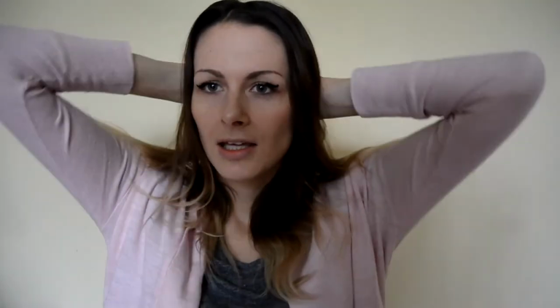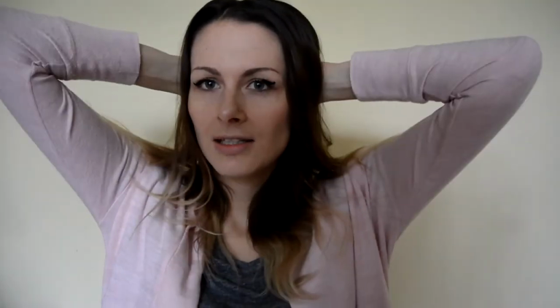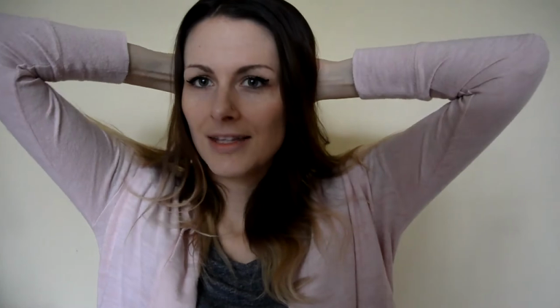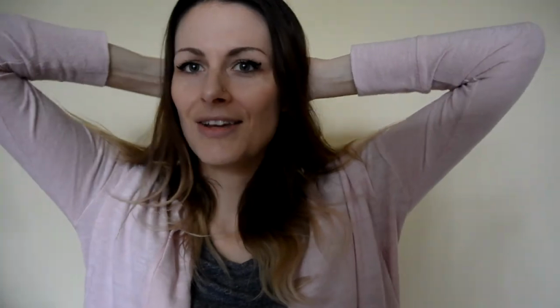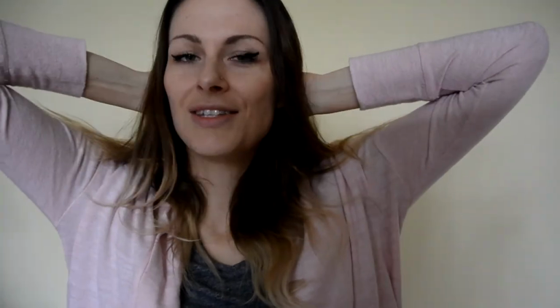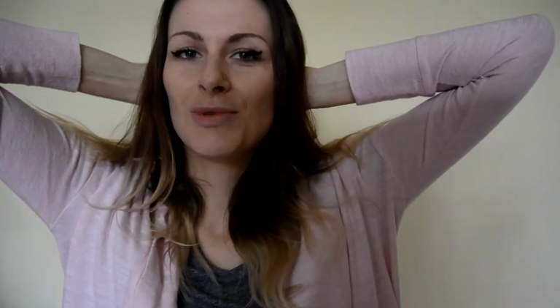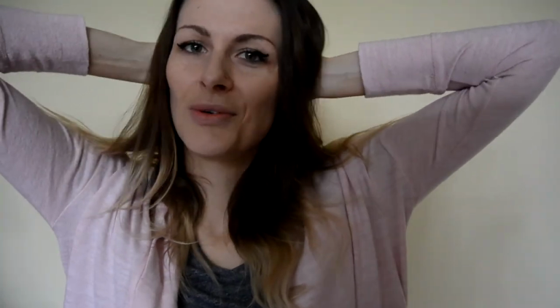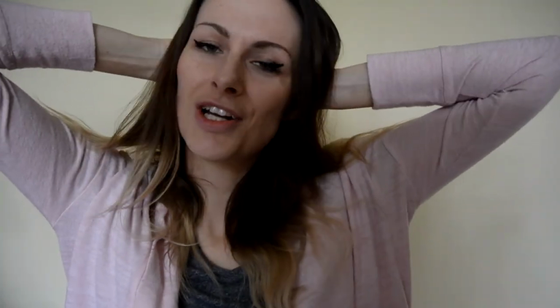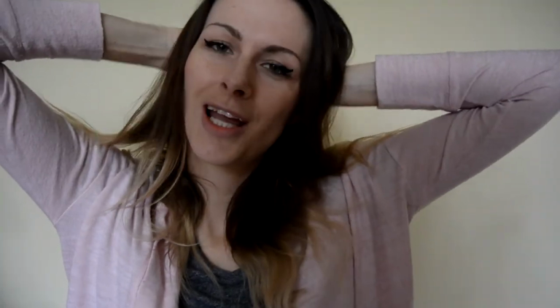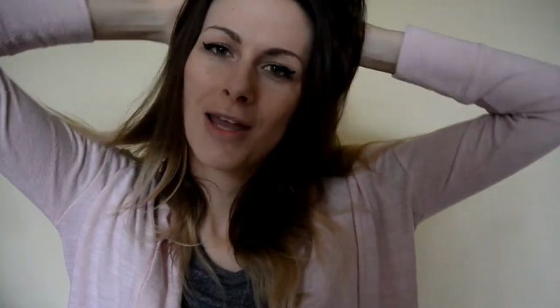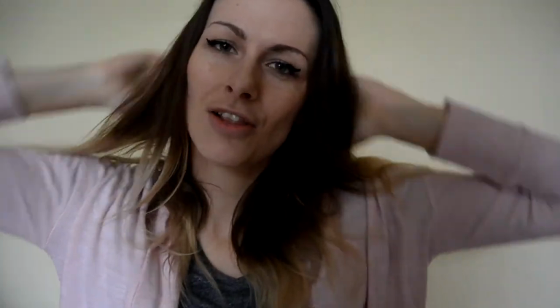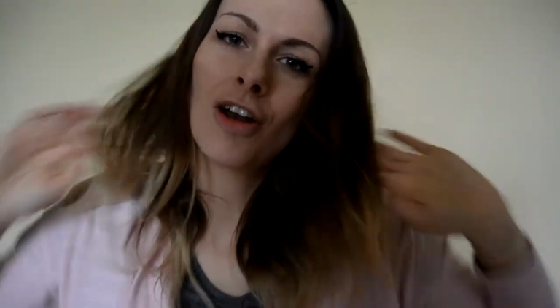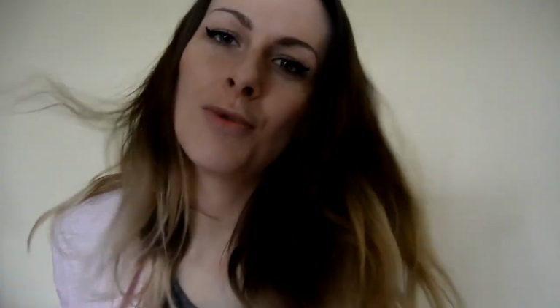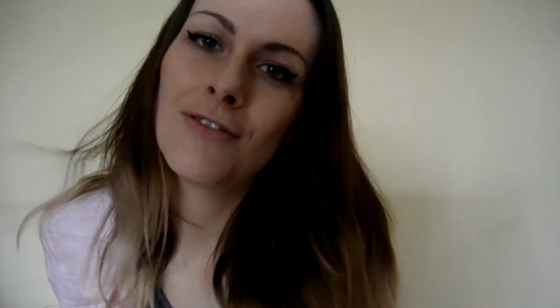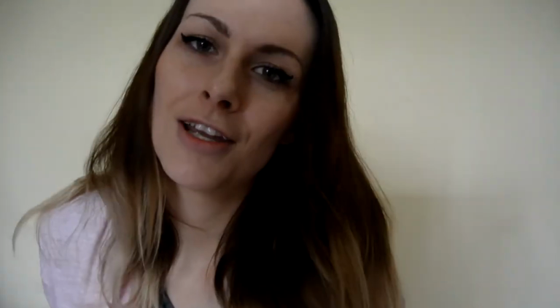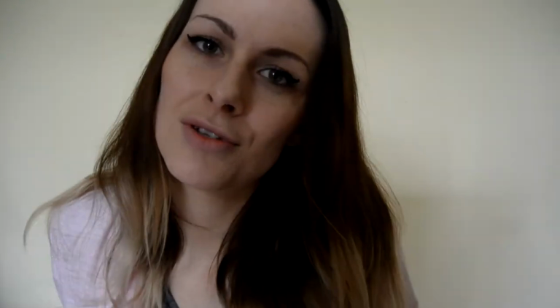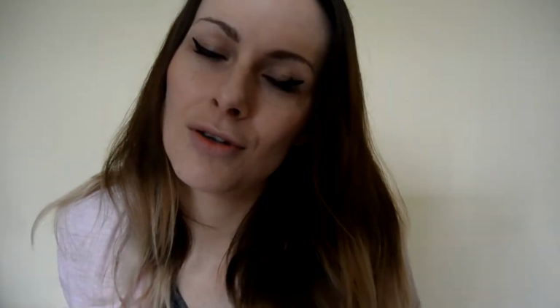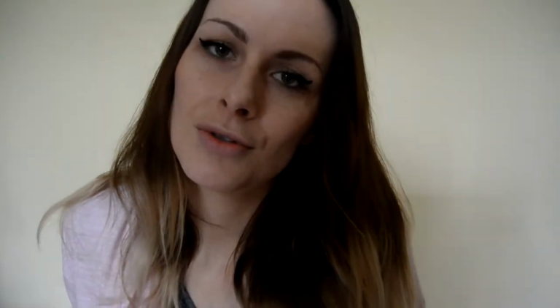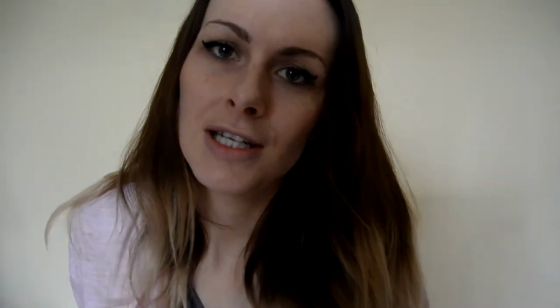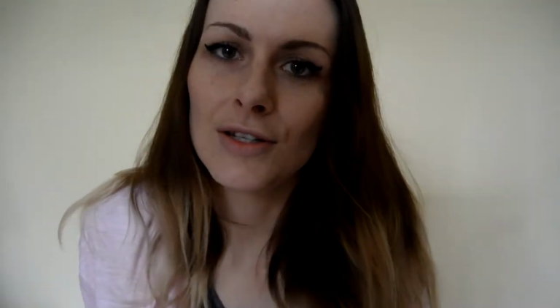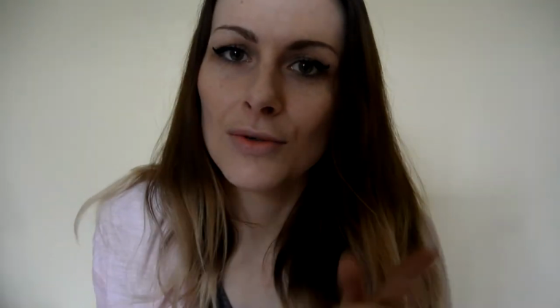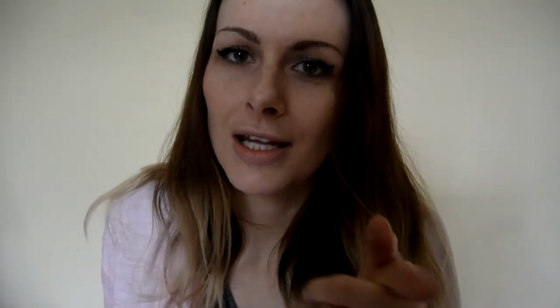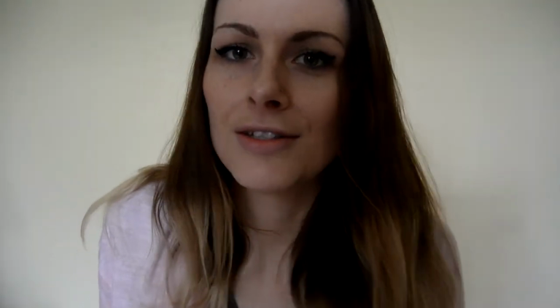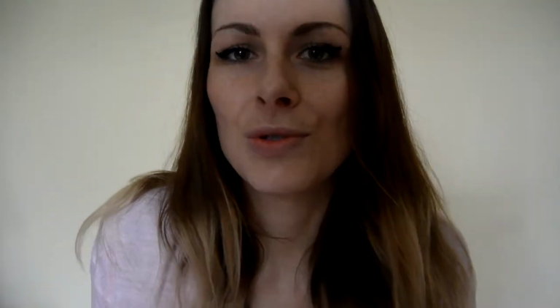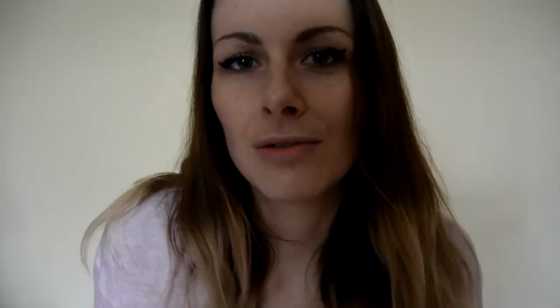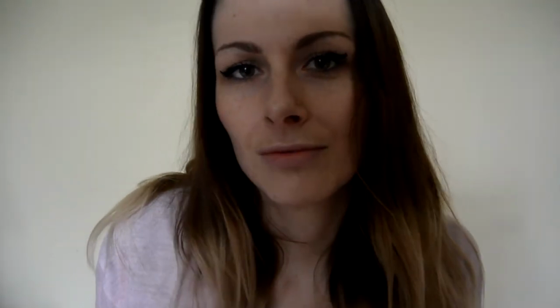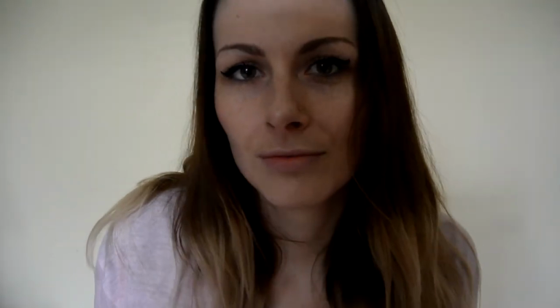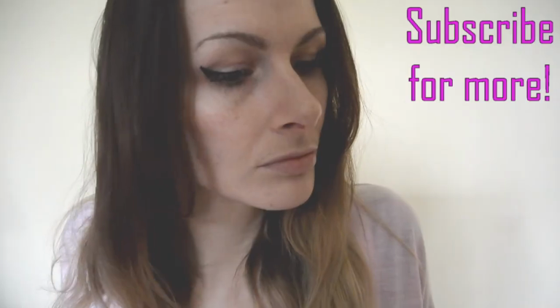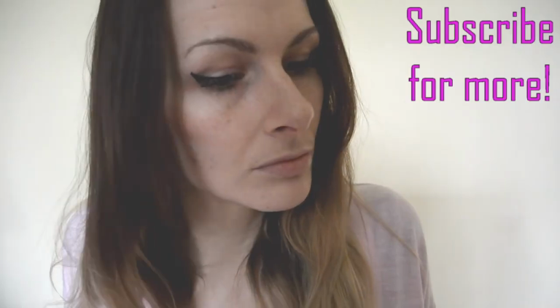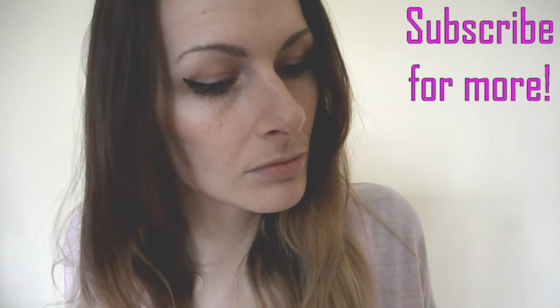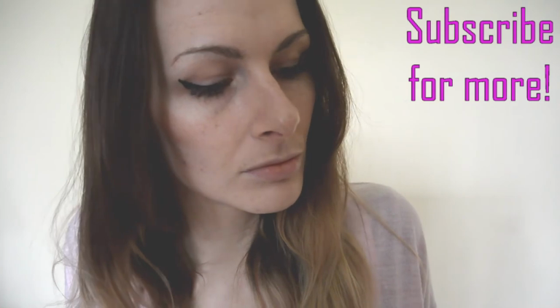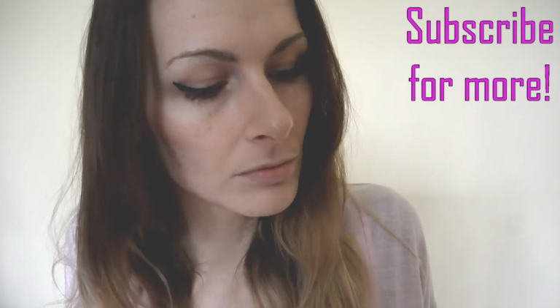Thank you guys so much for watching. I make a lot of beauty videos, so stay tuned and I'll see you soon. Thank you.